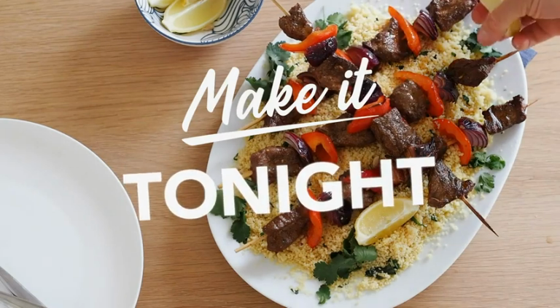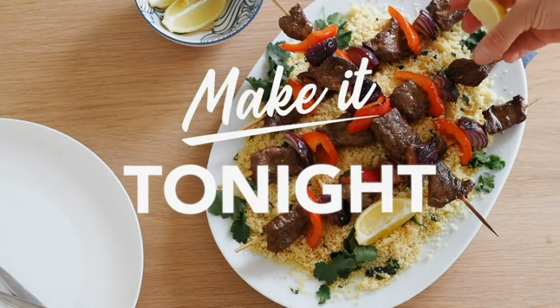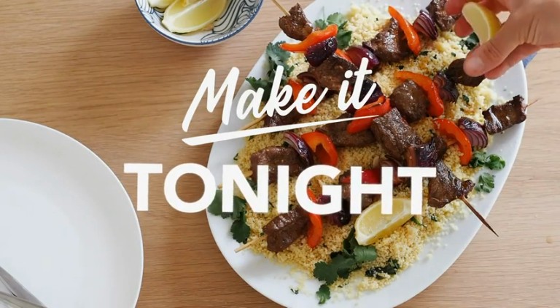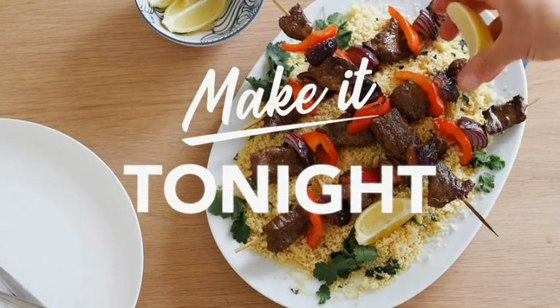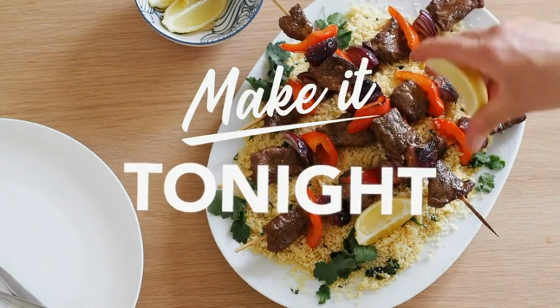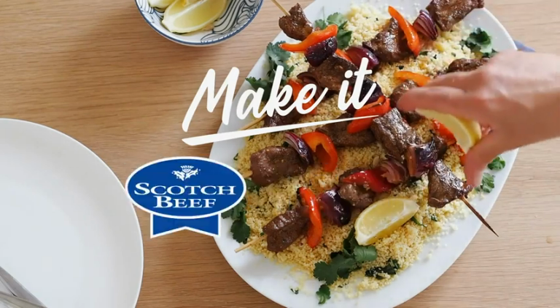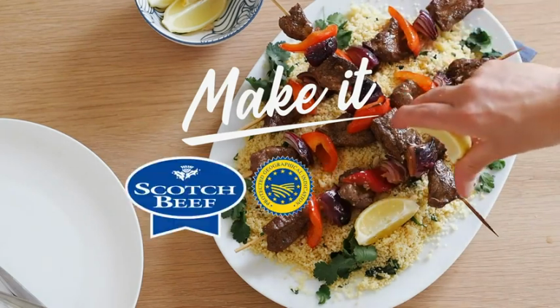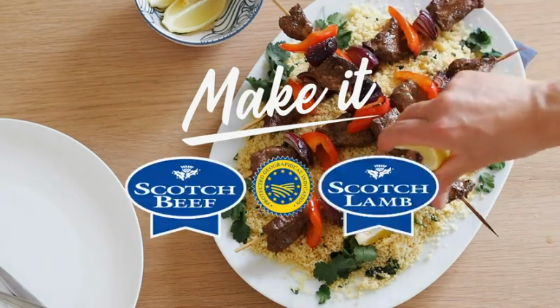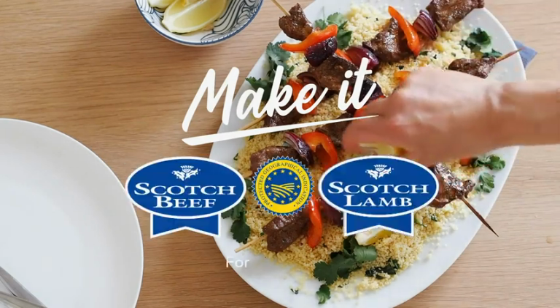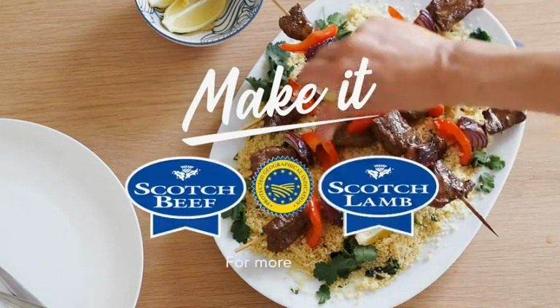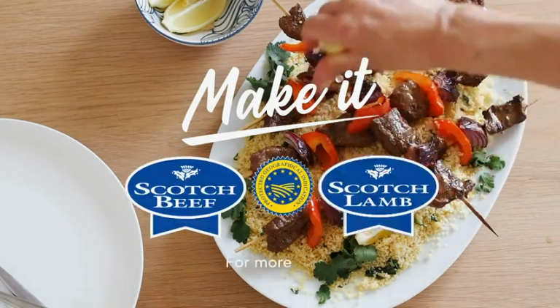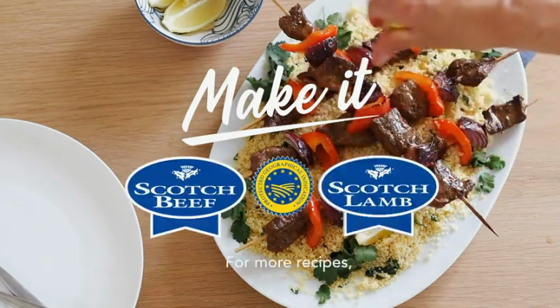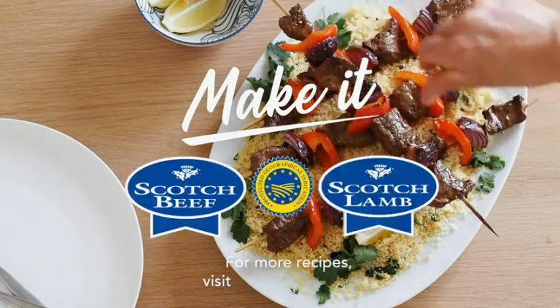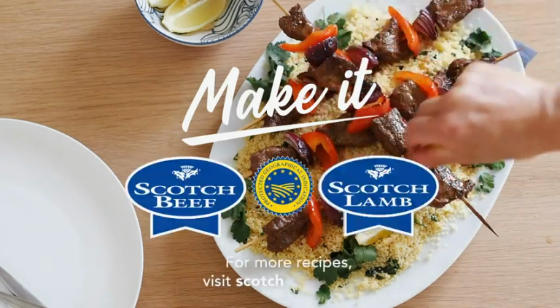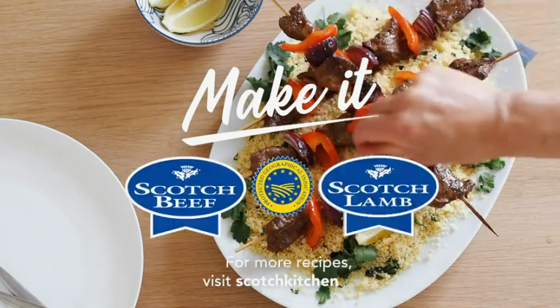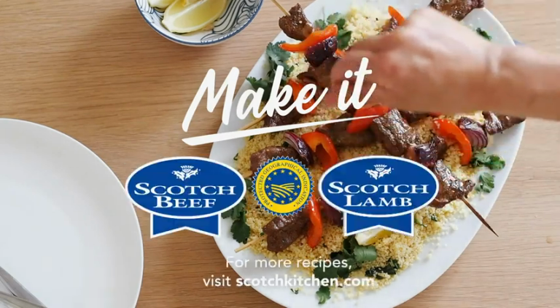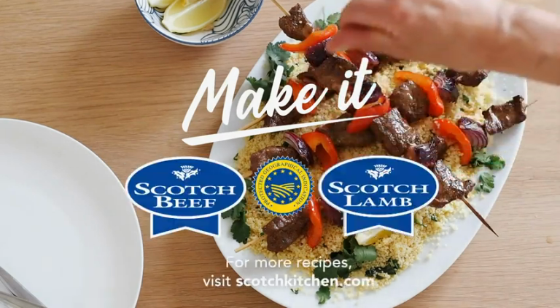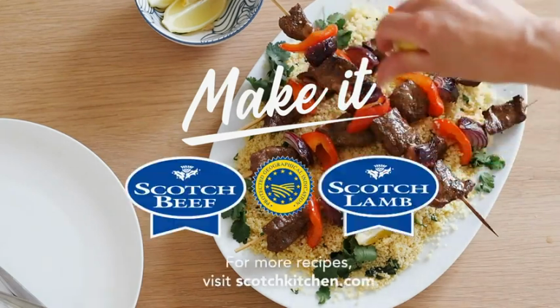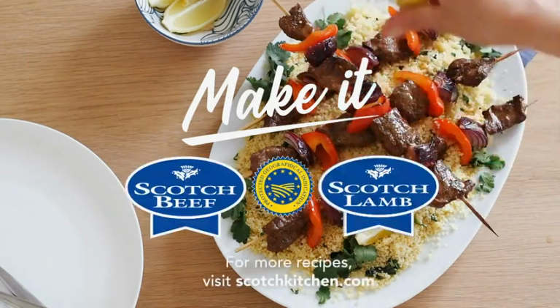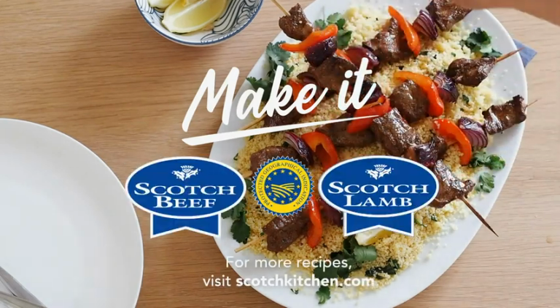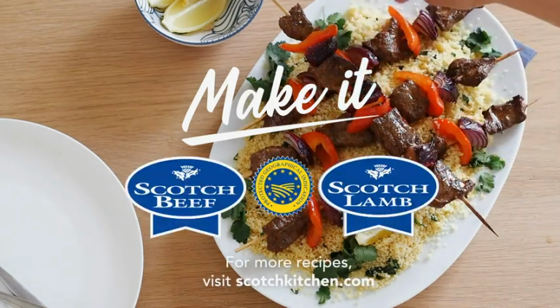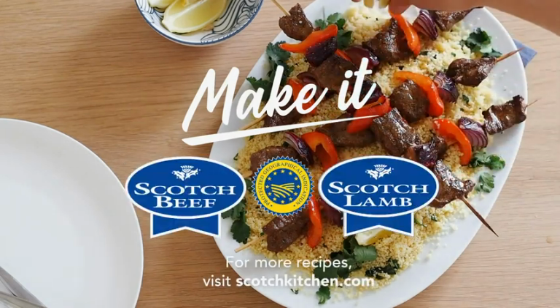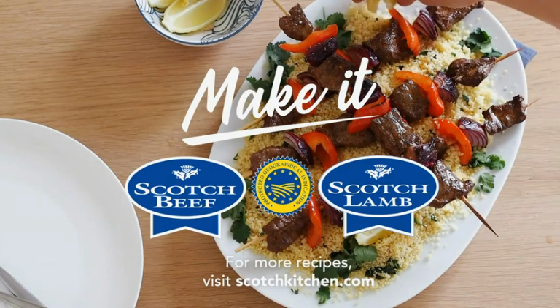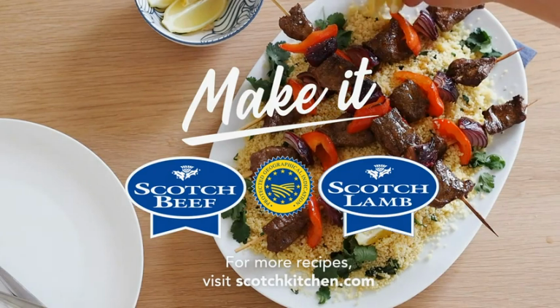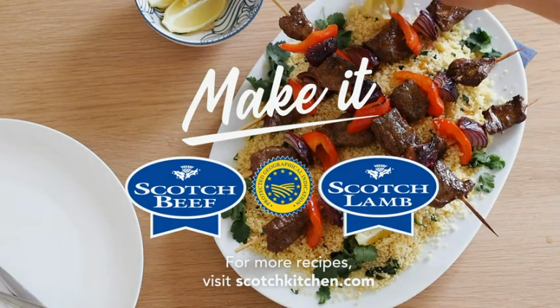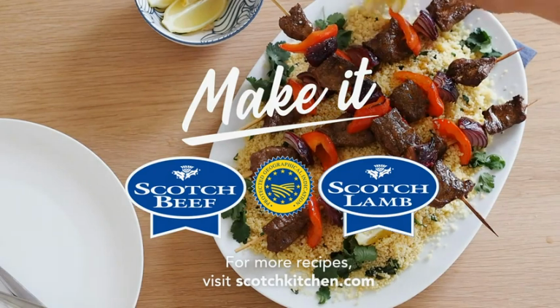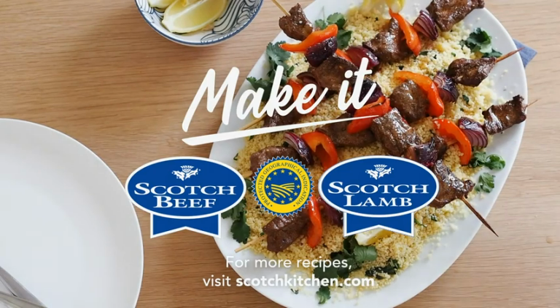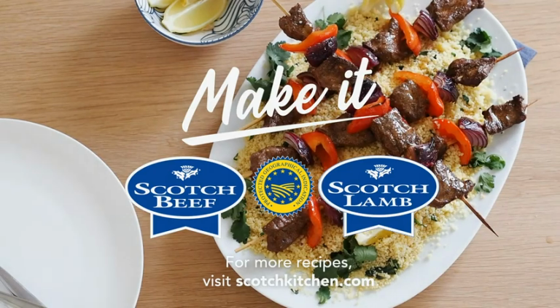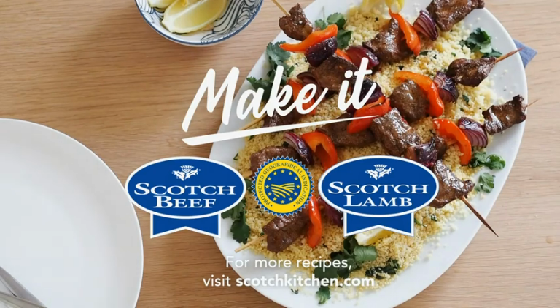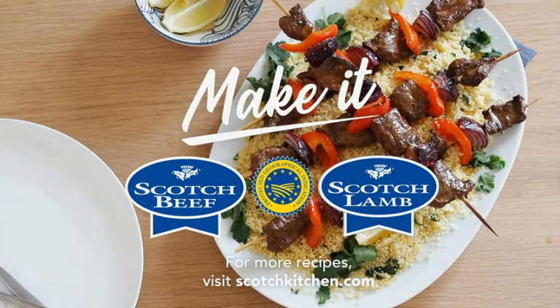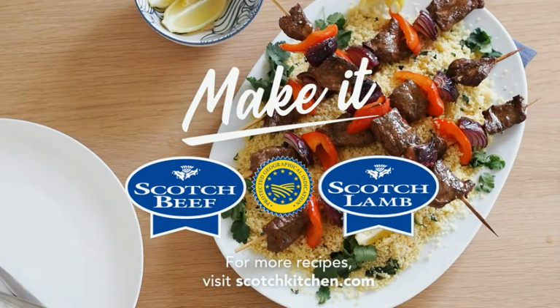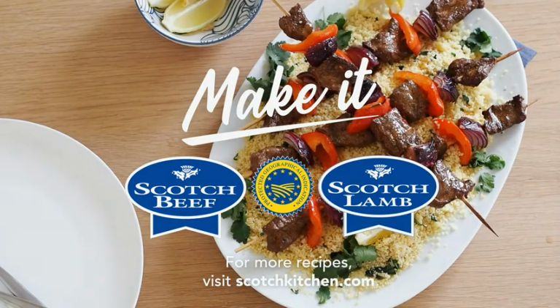For more Scotch Beef and Scotch Lamb PGI recipes, visit scotchkitchen.com.